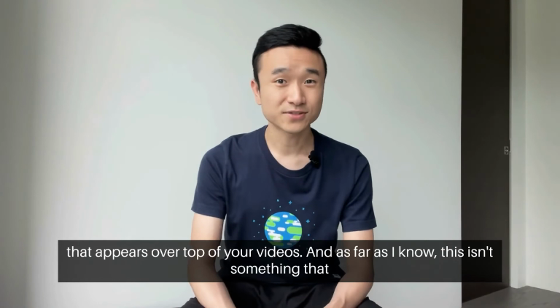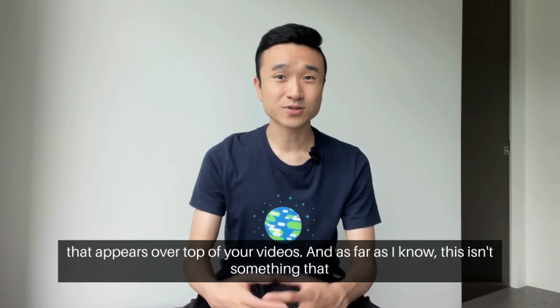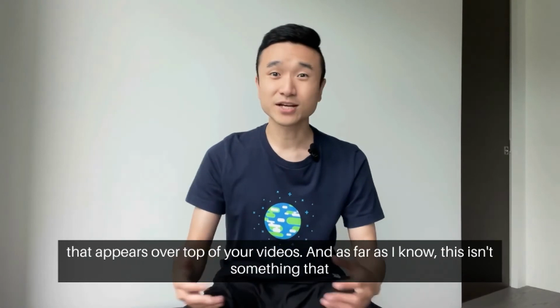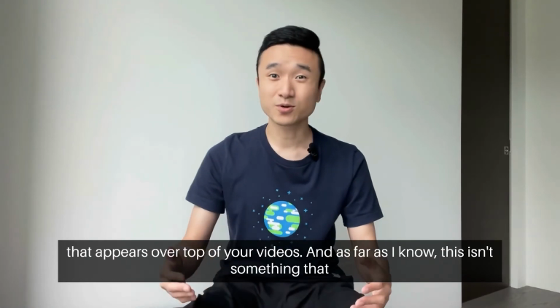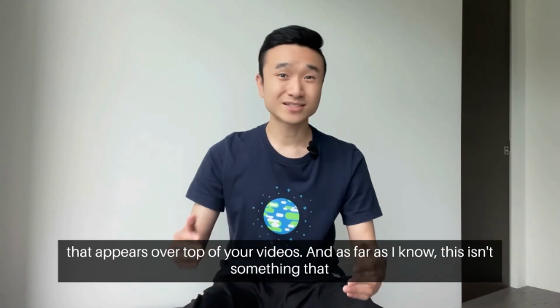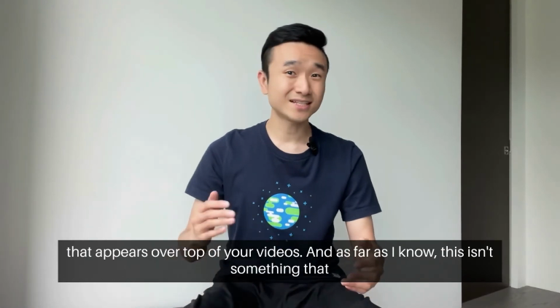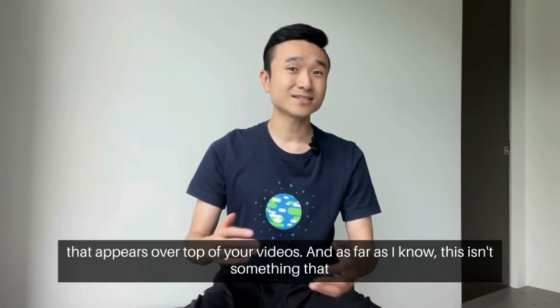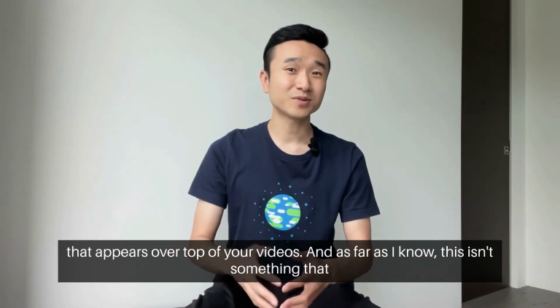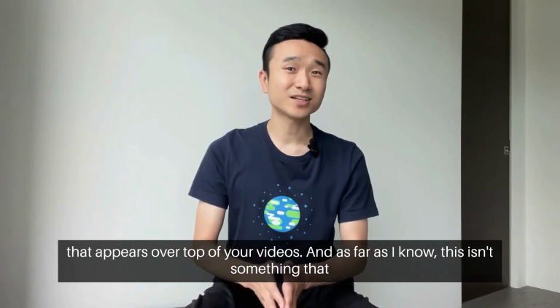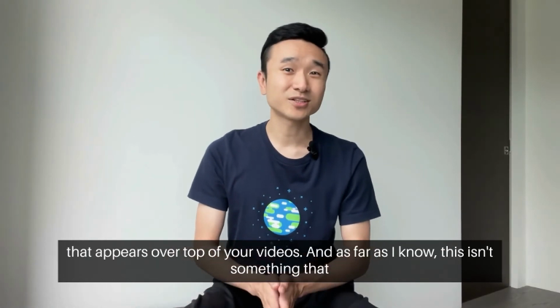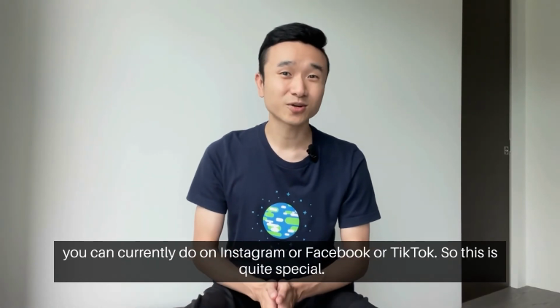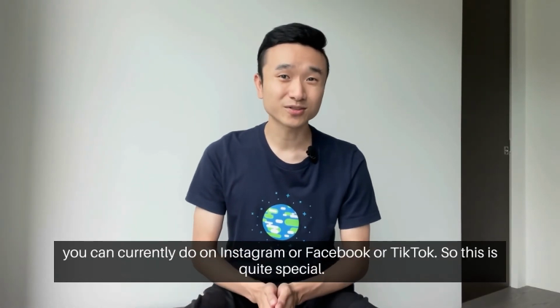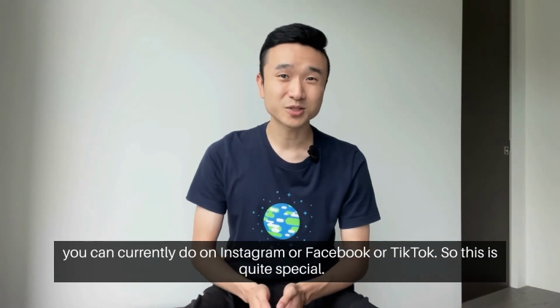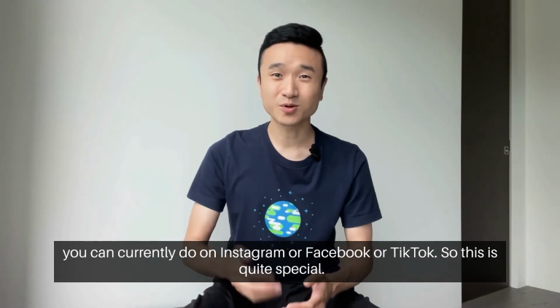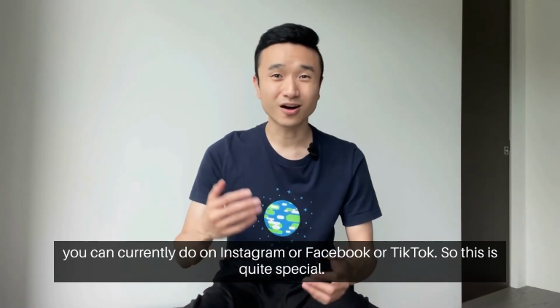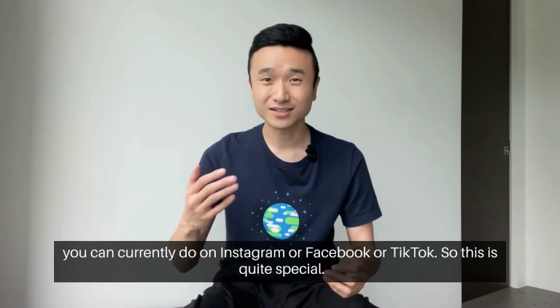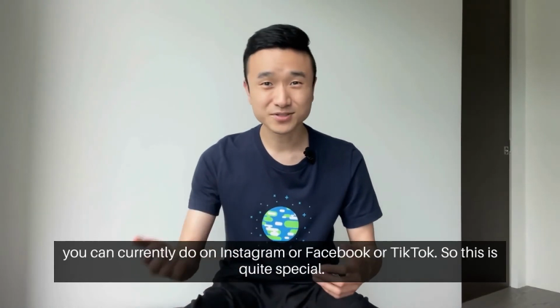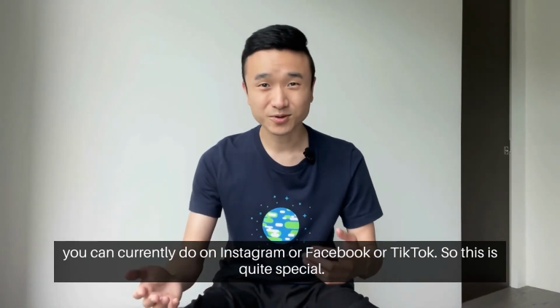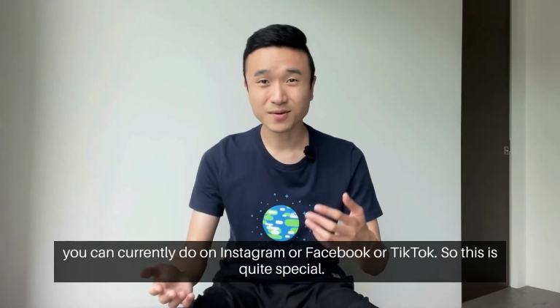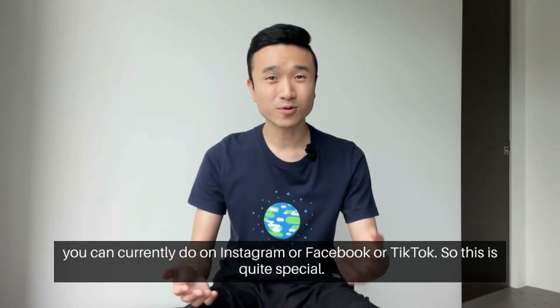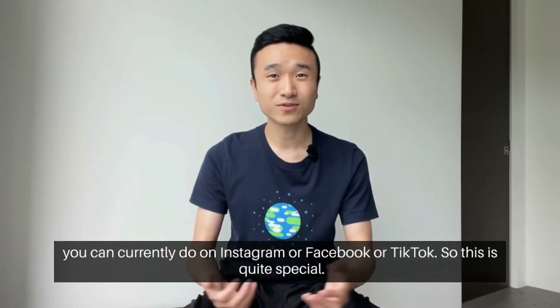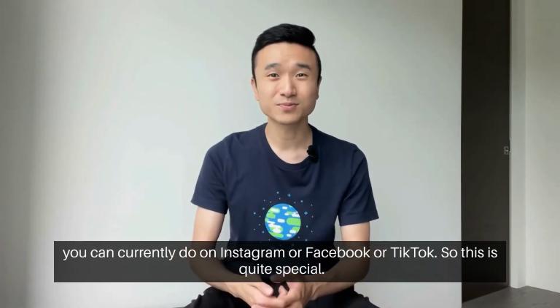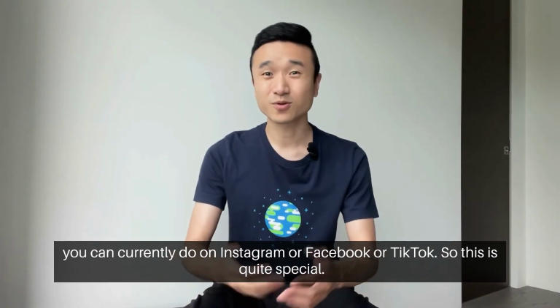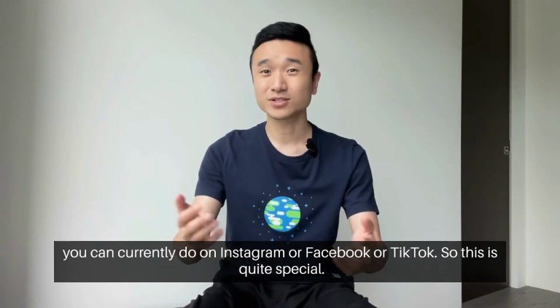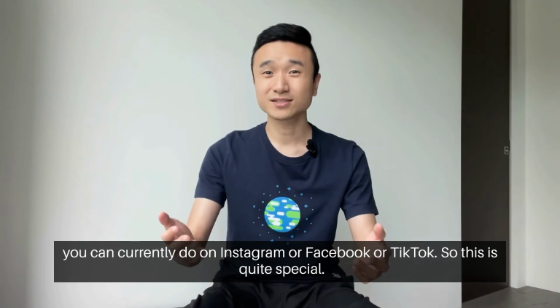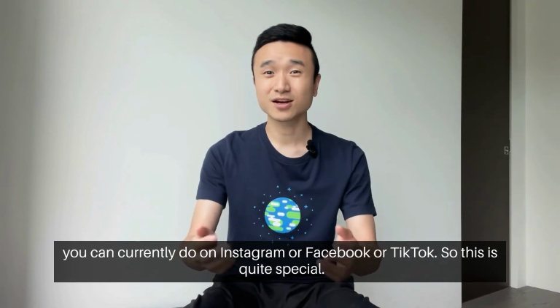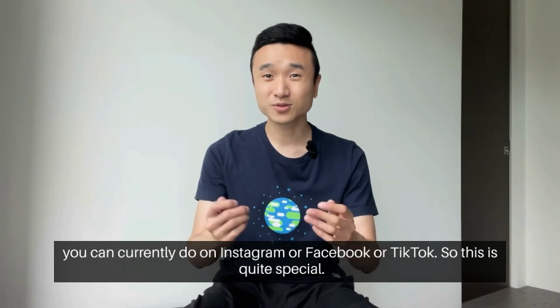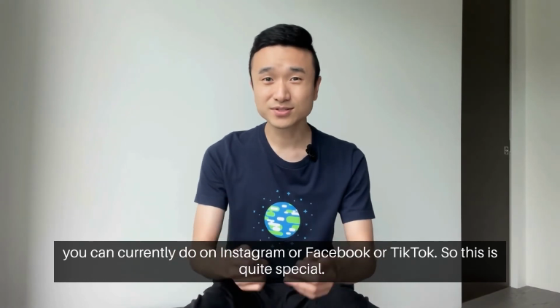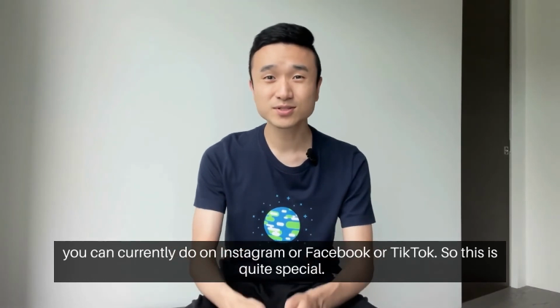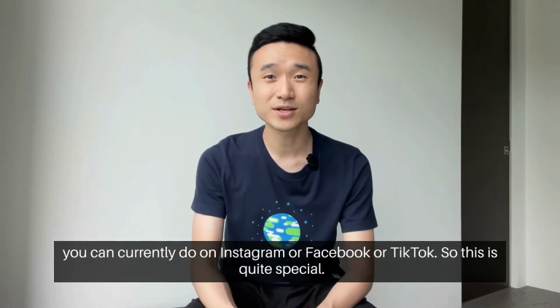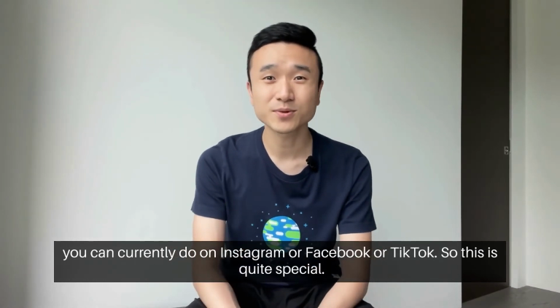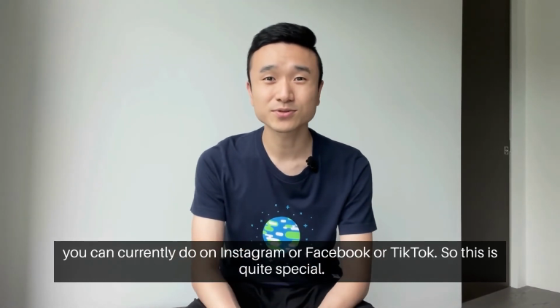As far as I know, this isn't something that you can currently do on Instagram, Facebook, or TikTok. So this is quite special.